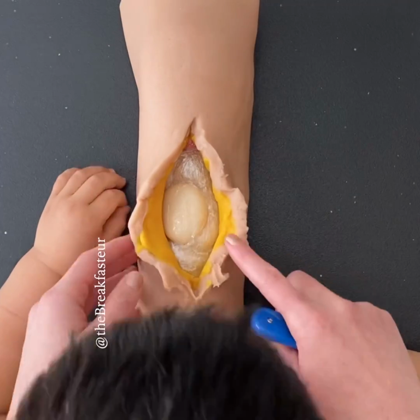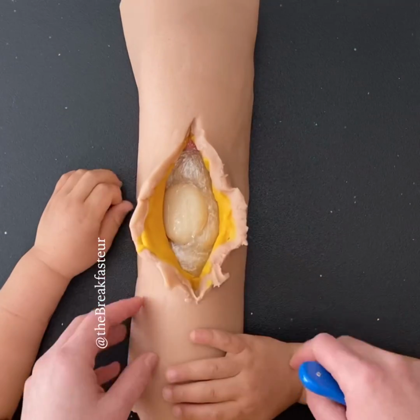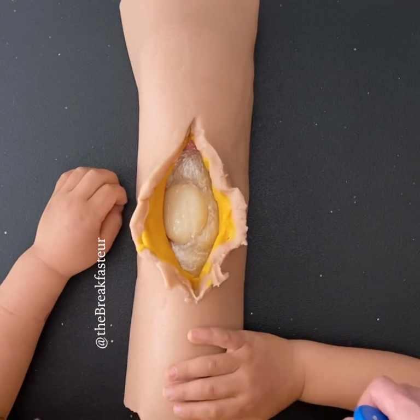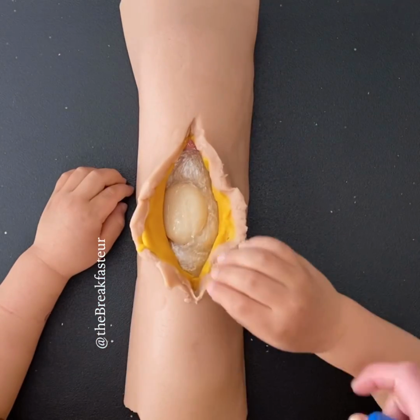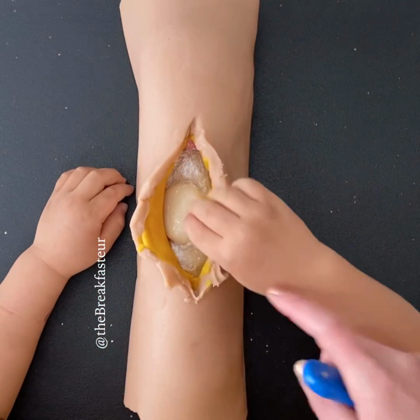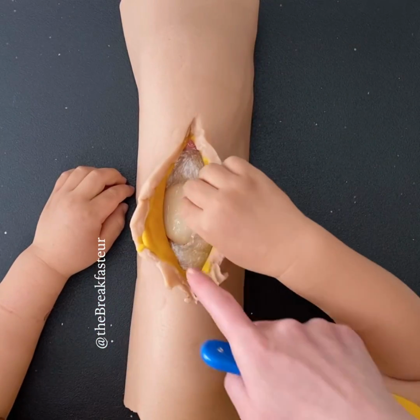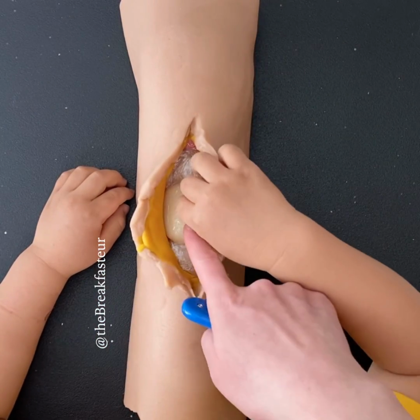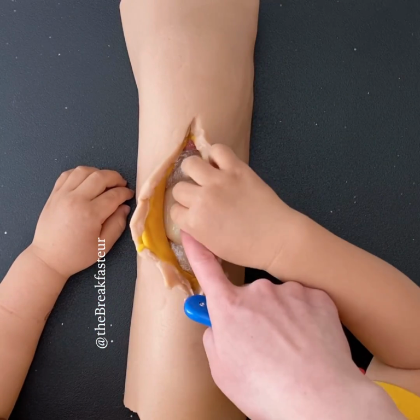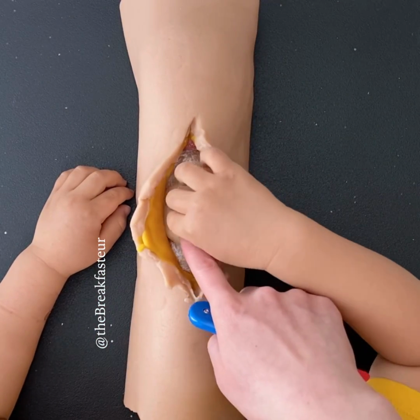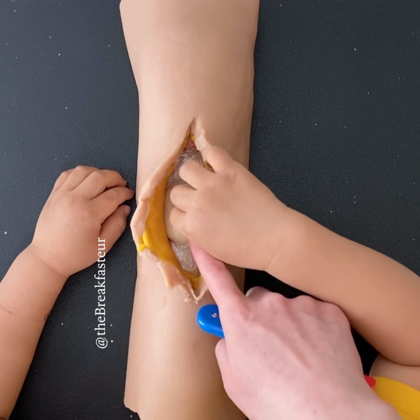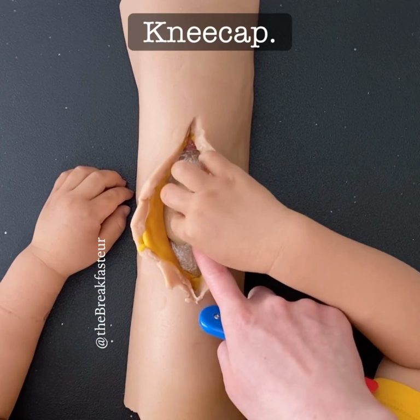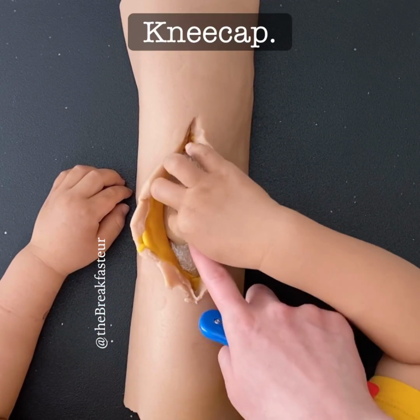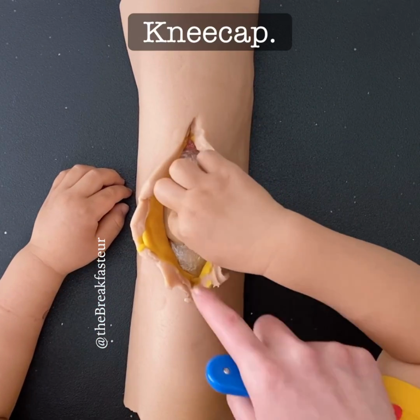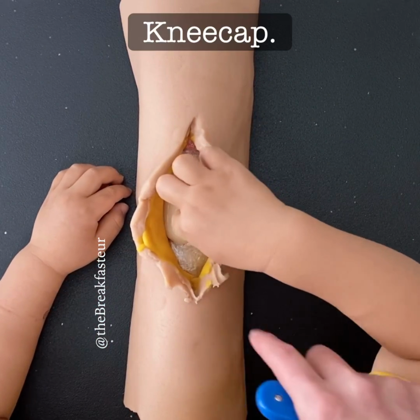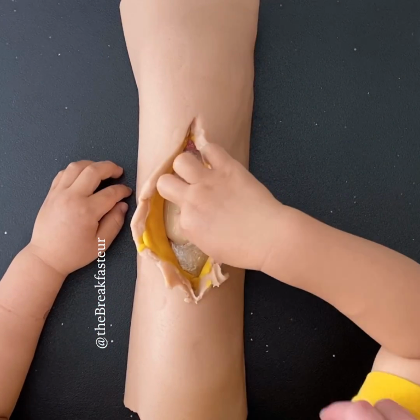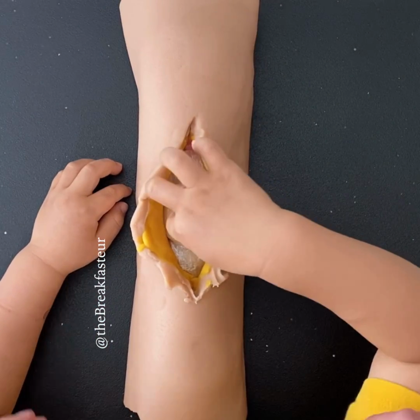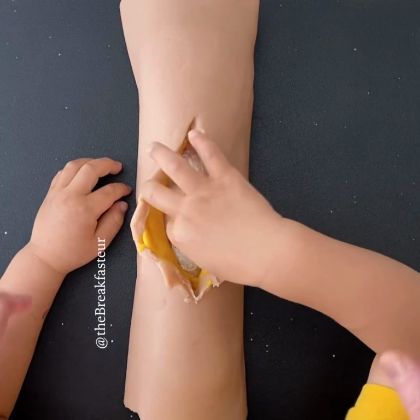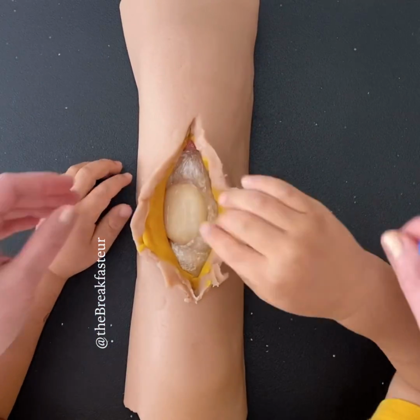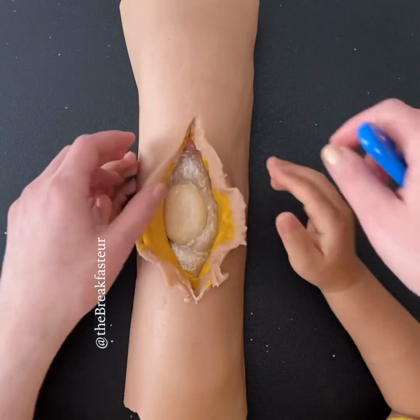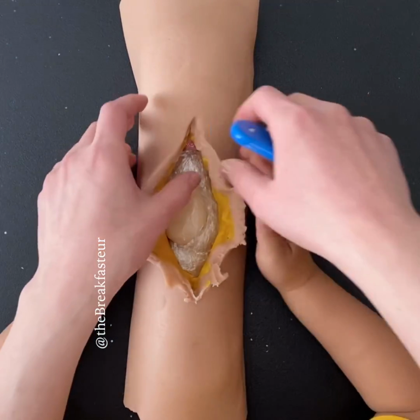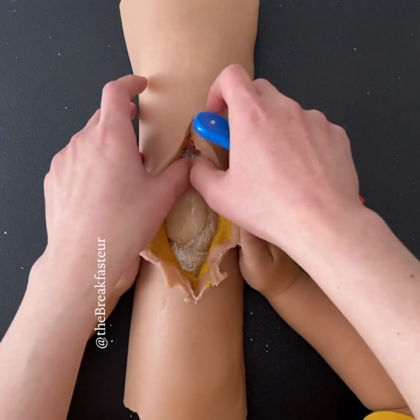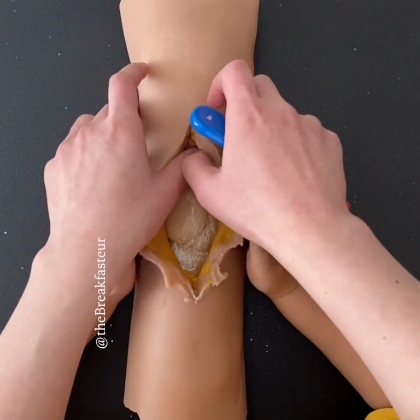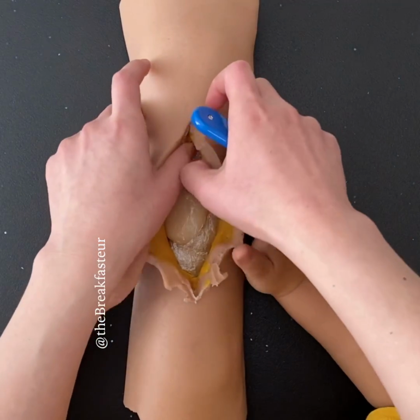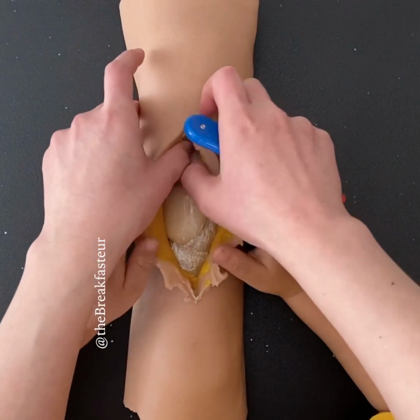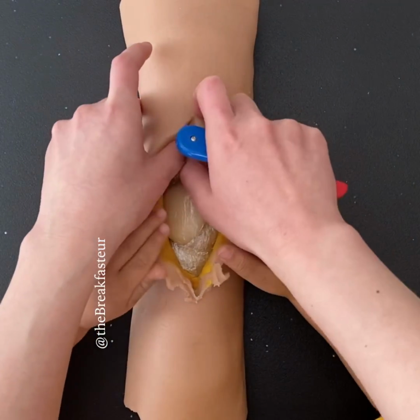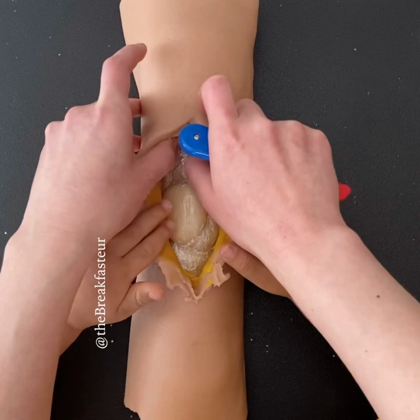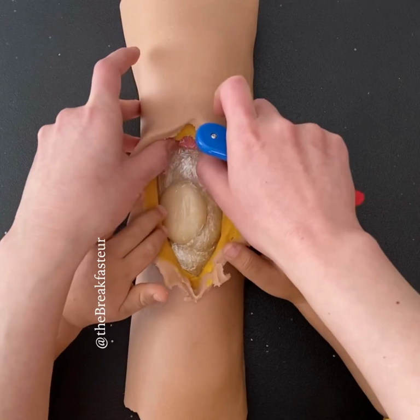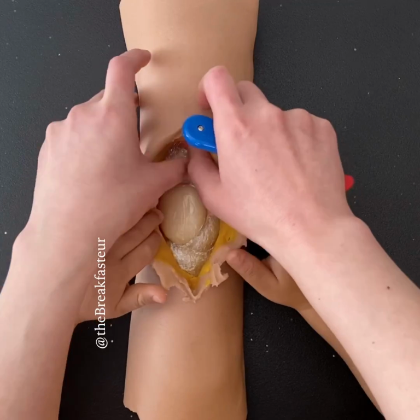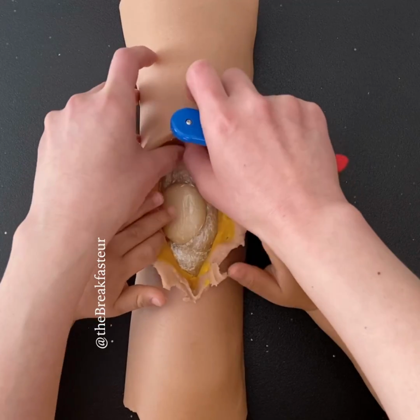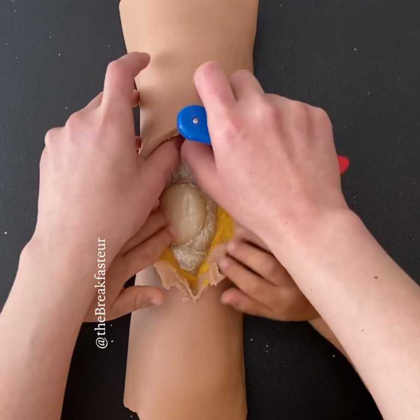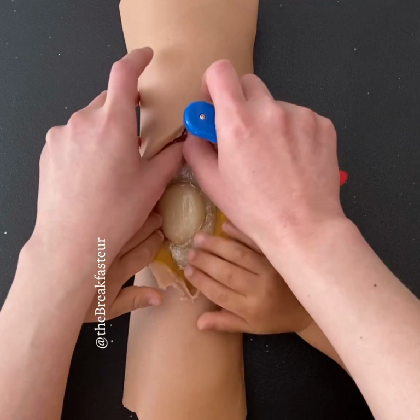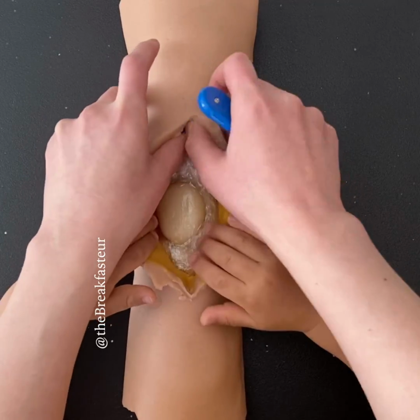Do you remember what that is? Kneecap. Very good. That's the patella, the kneecap or the patella.